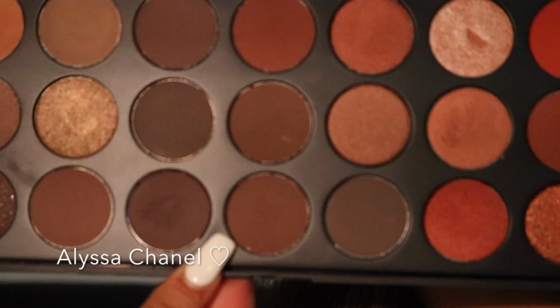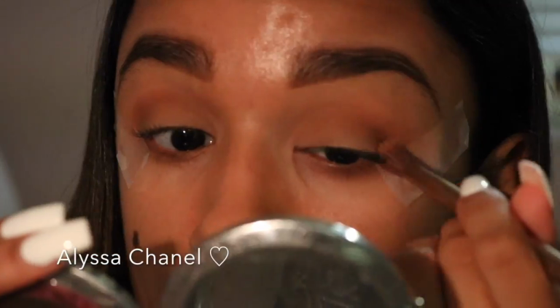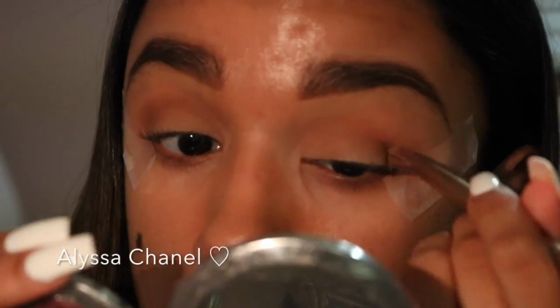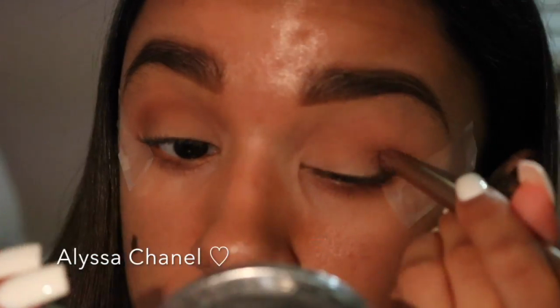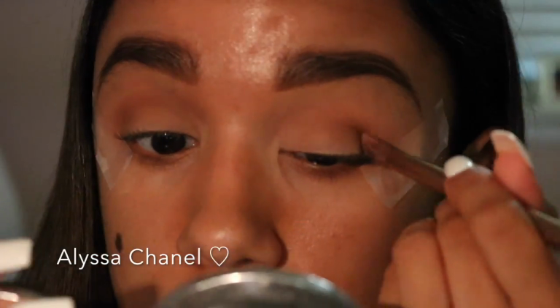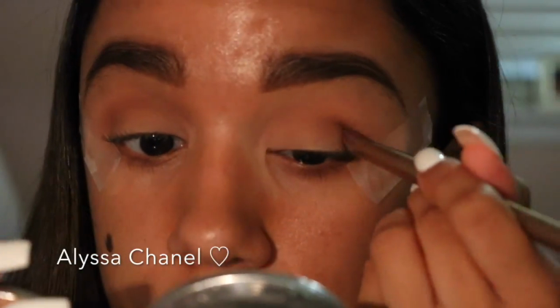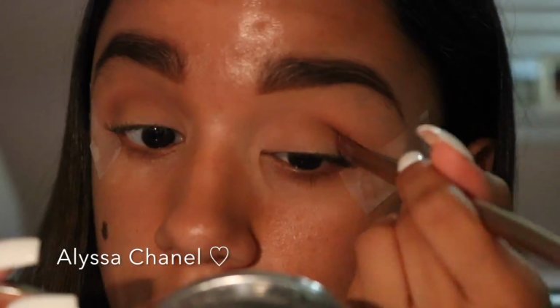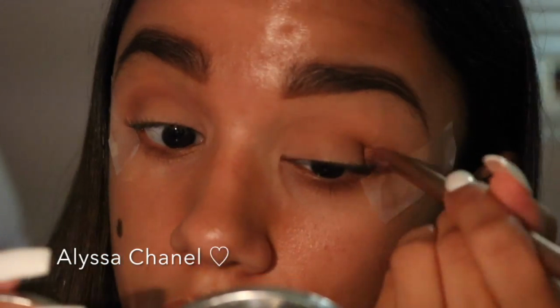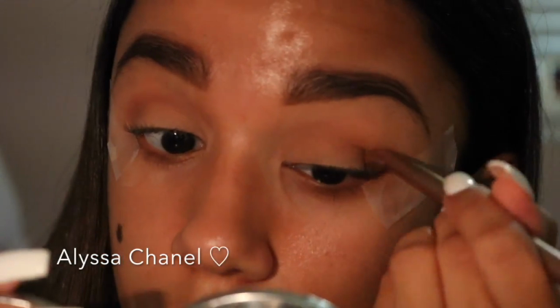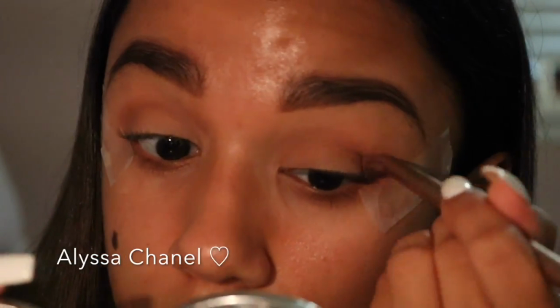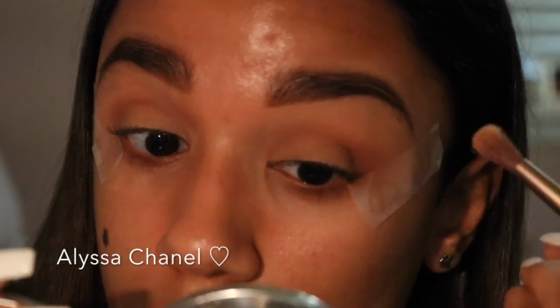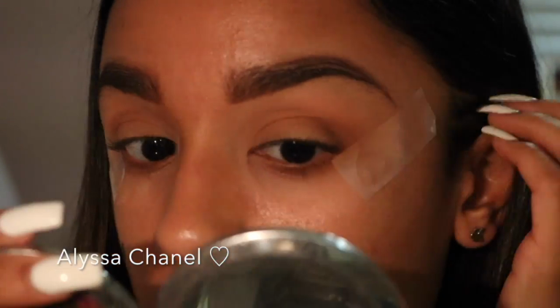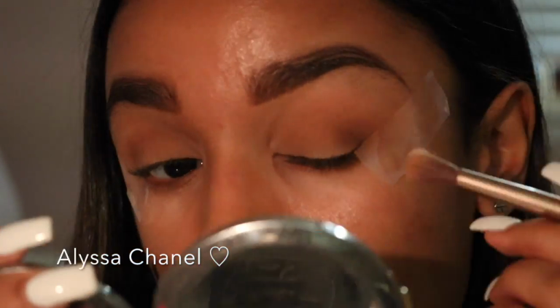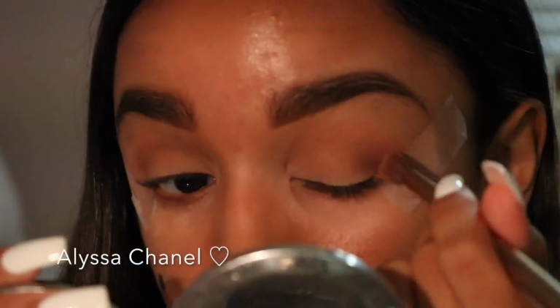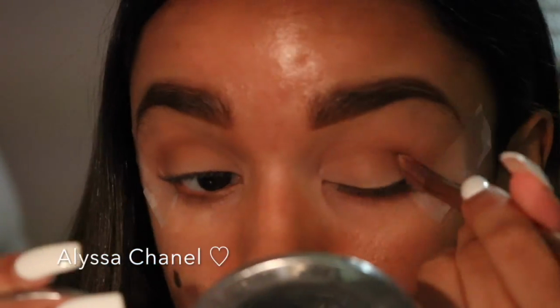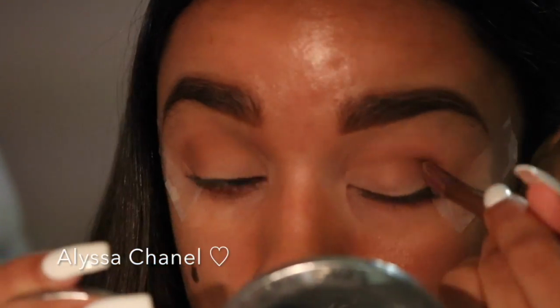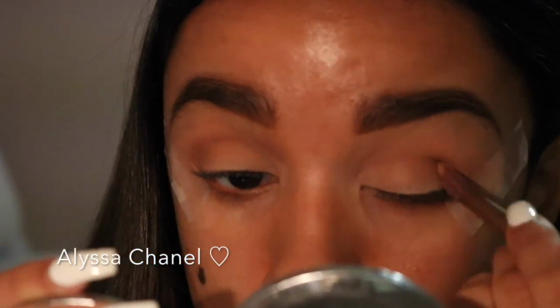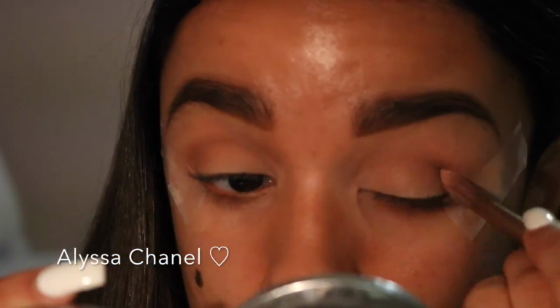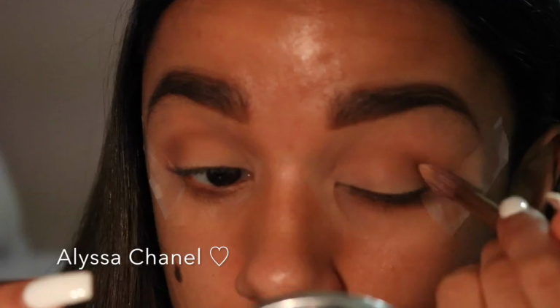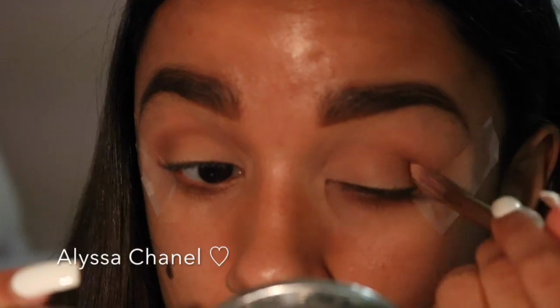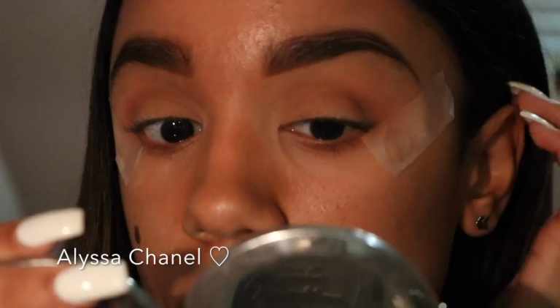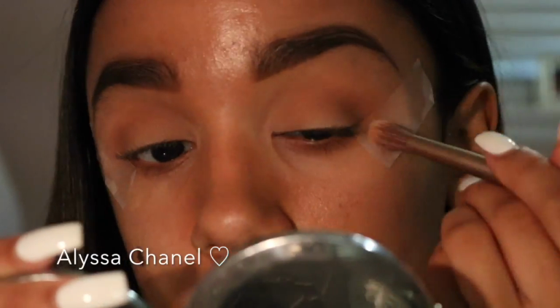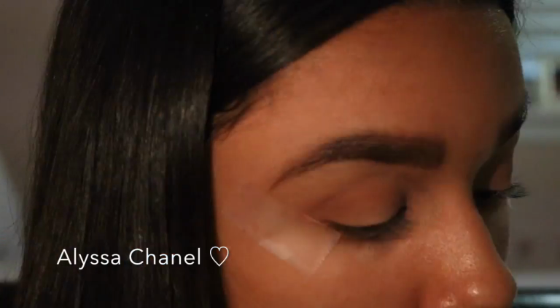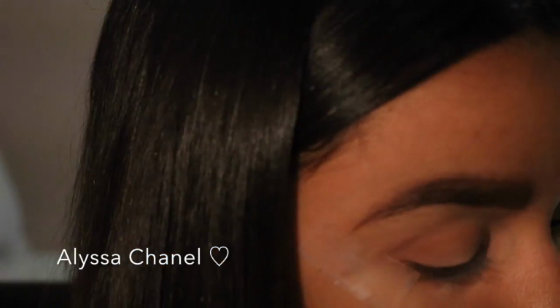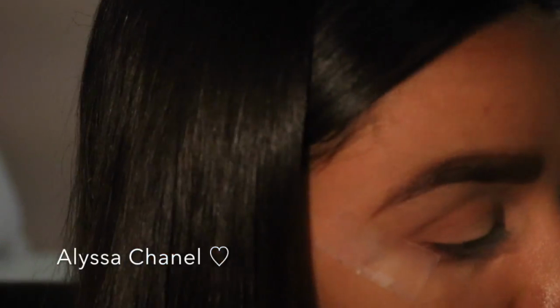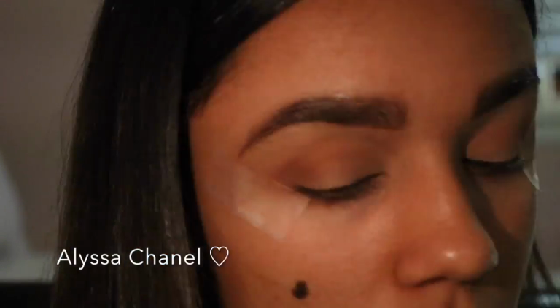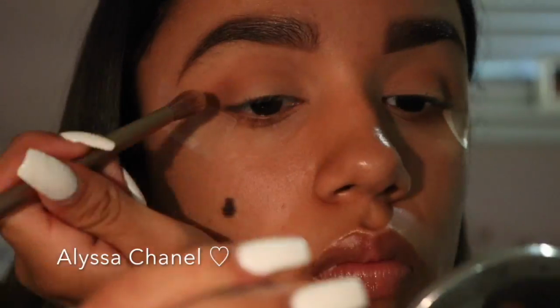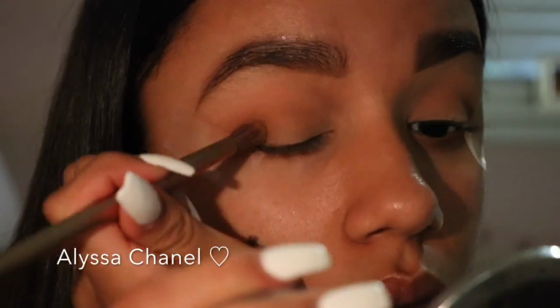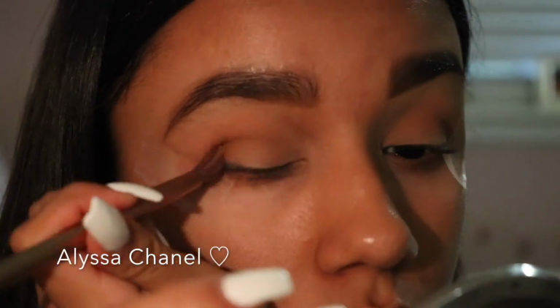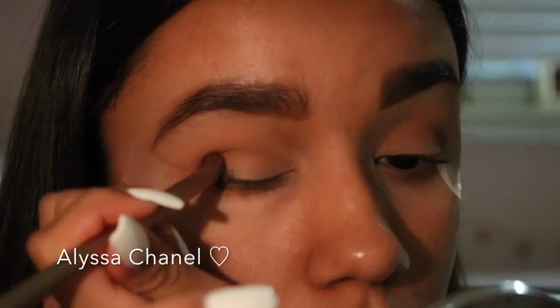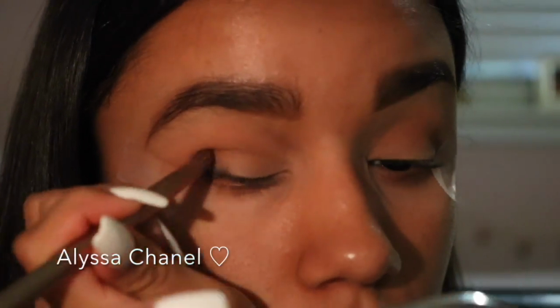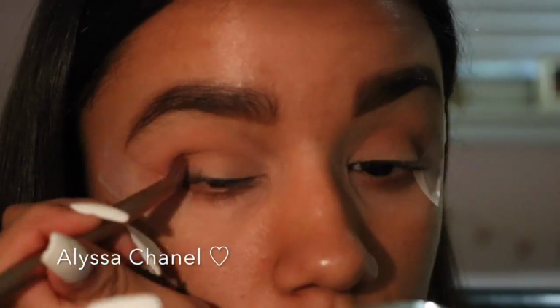Next I'm going to still be using the same crease brush and pick up a chocolate eyeshadow and put that at the end of my crease to add more dimension.